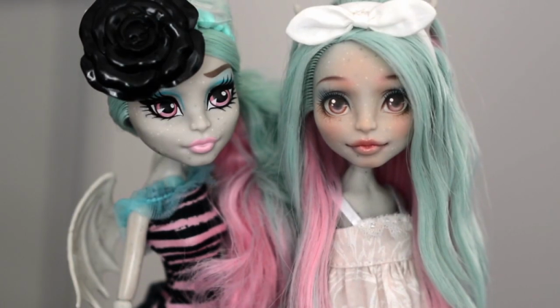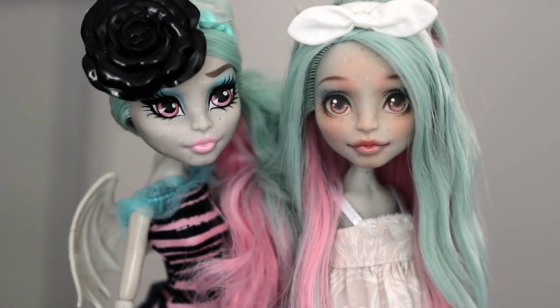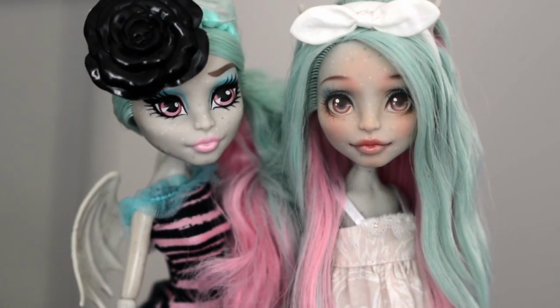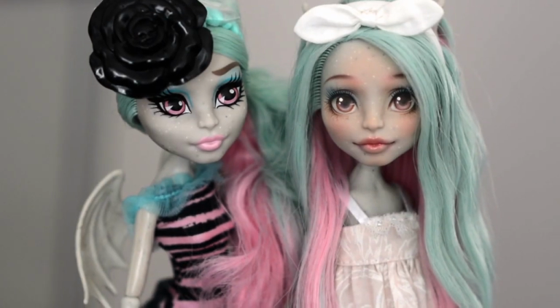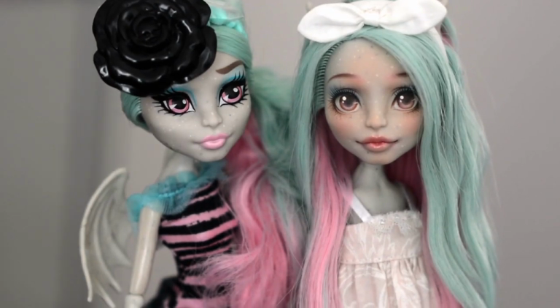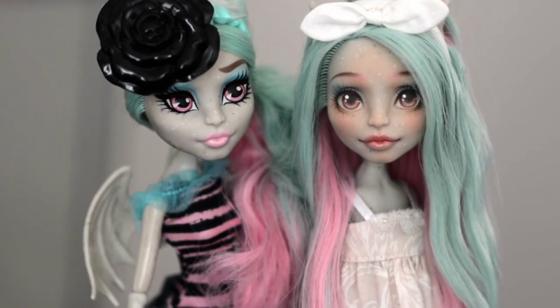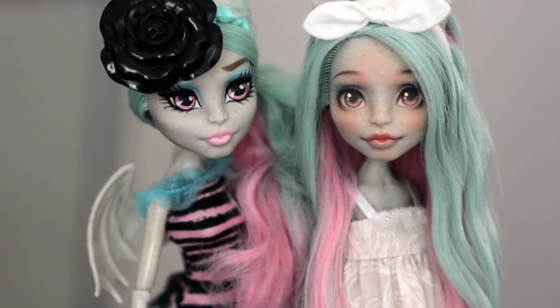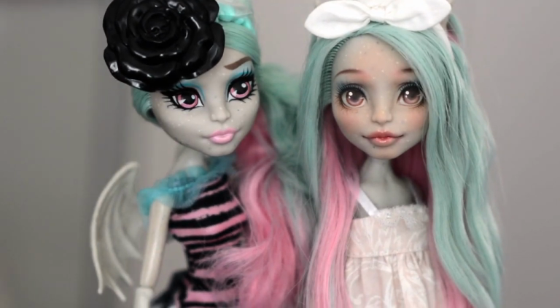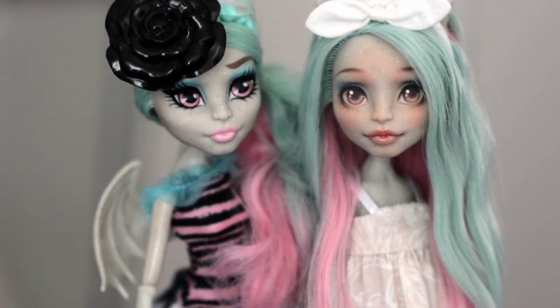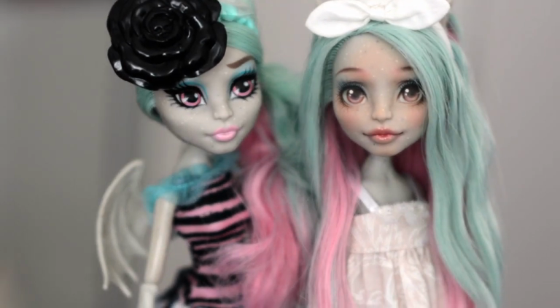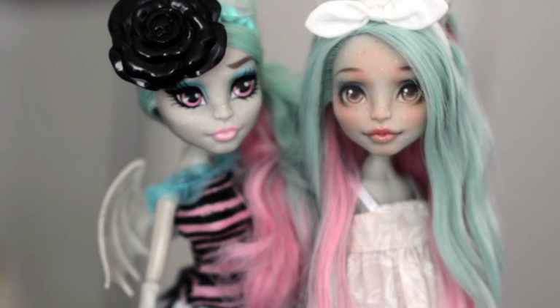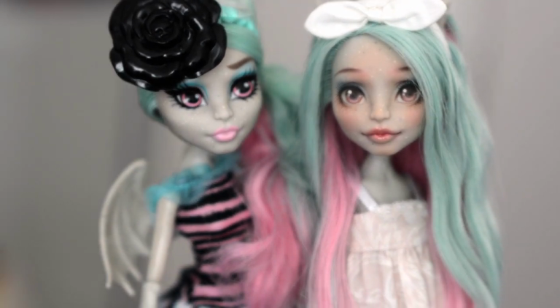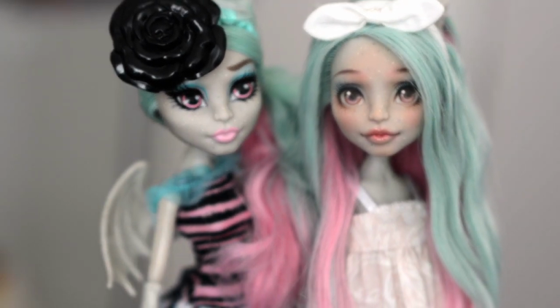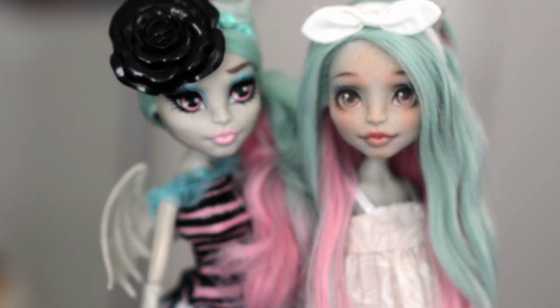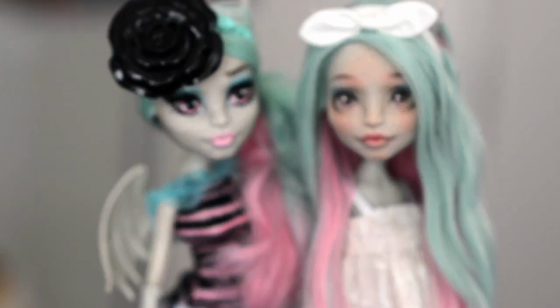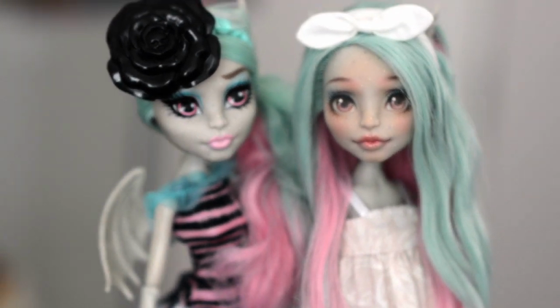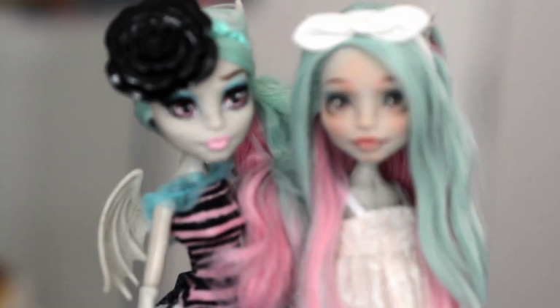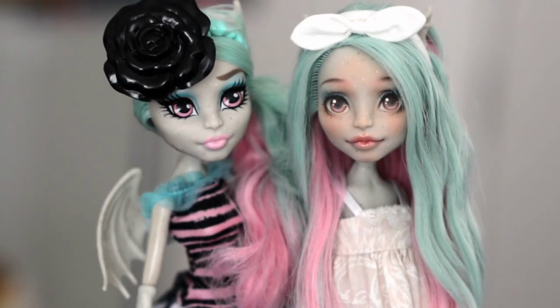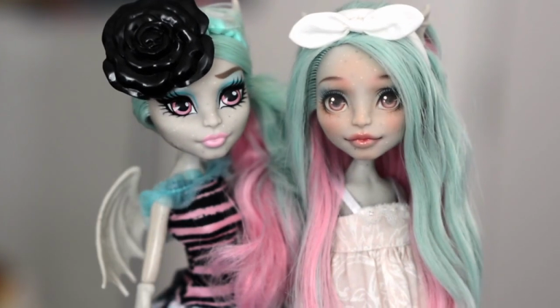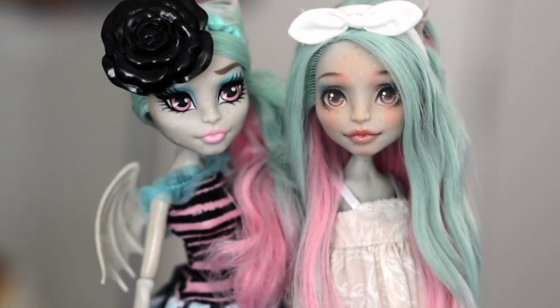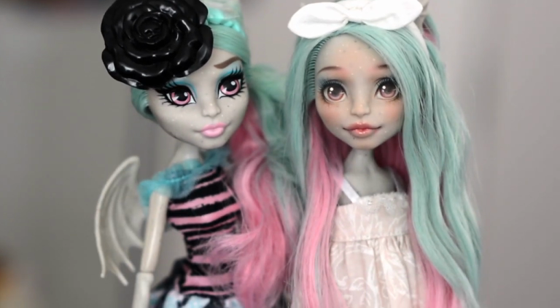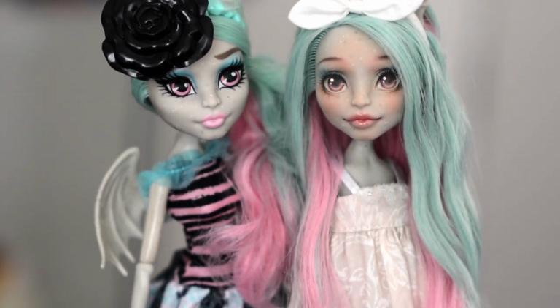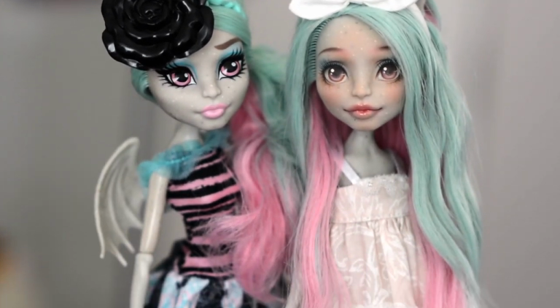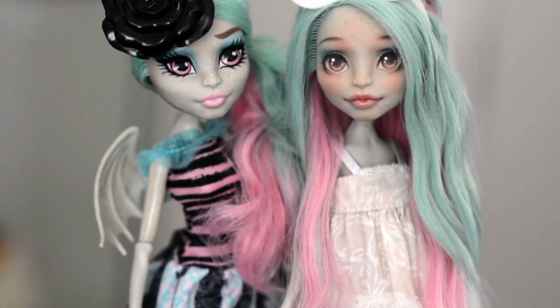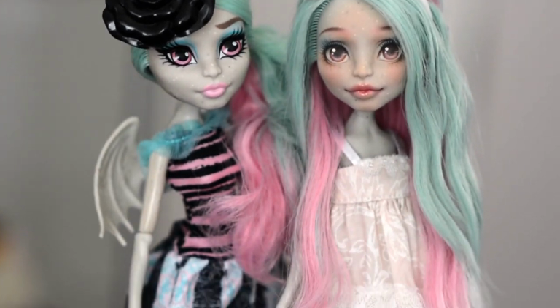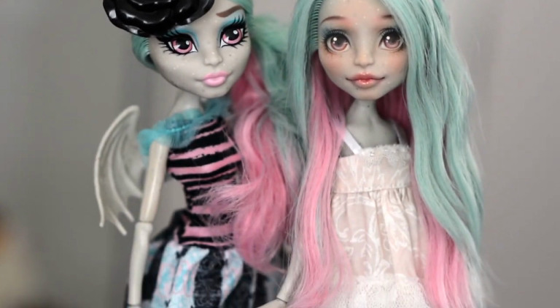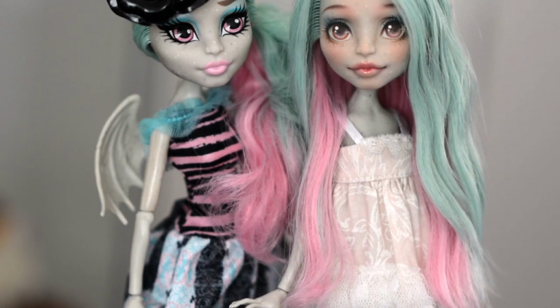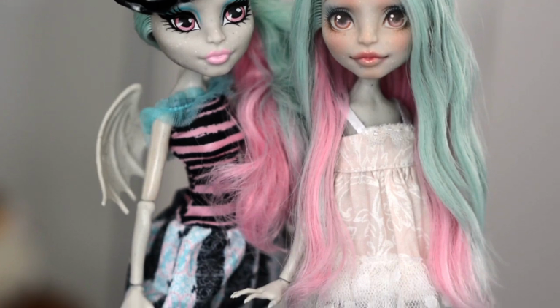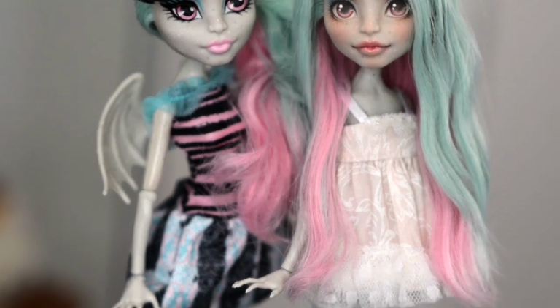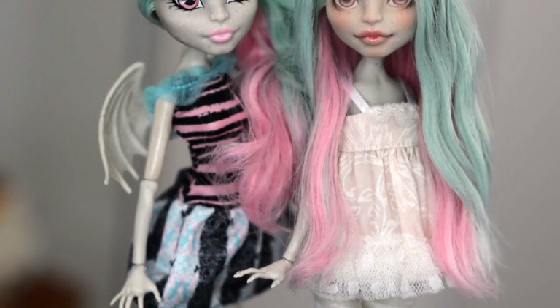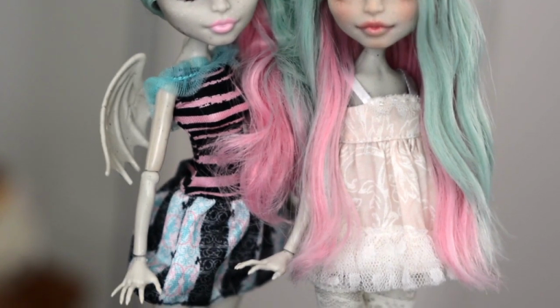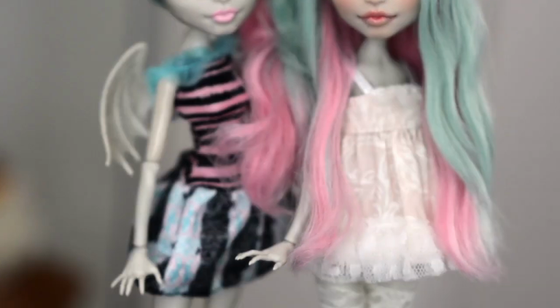And just because I'm crazy I had to get another Rochelle. This way you can see the original next to my custom.